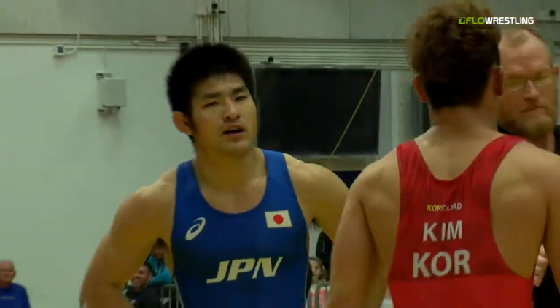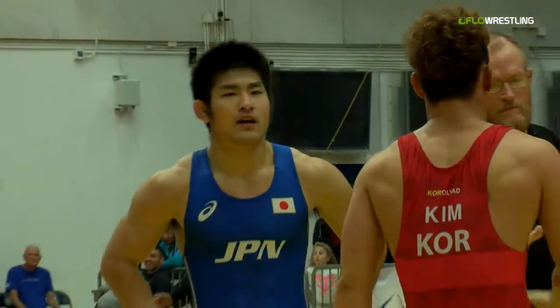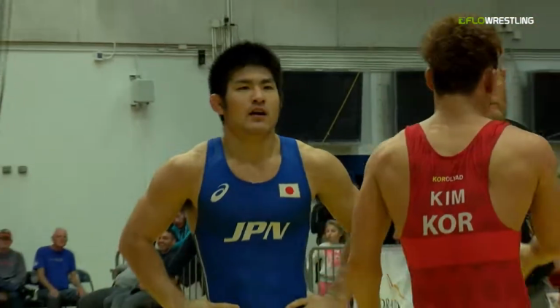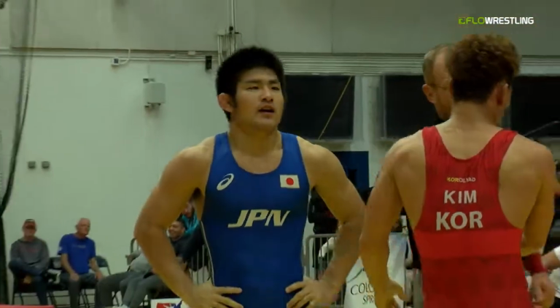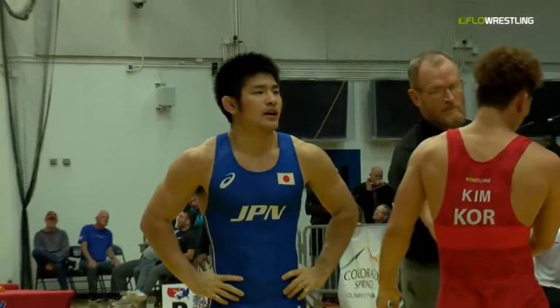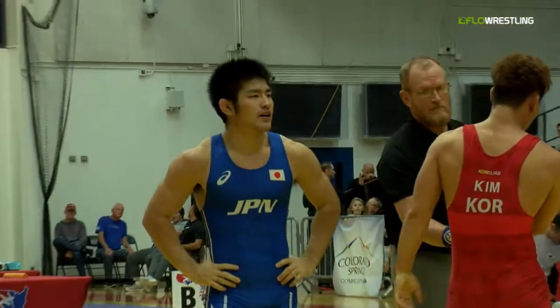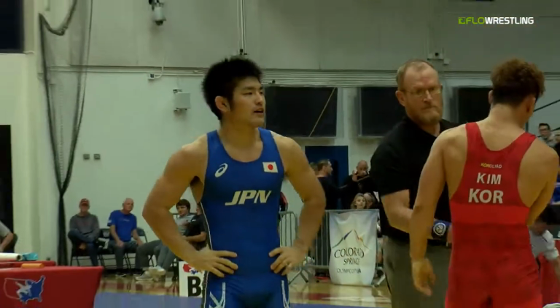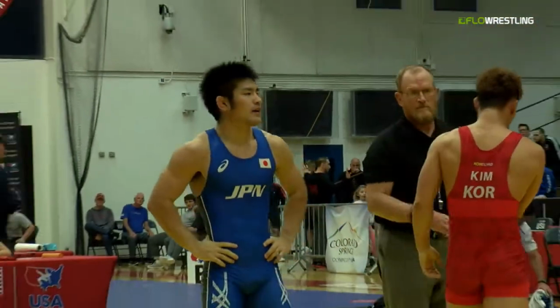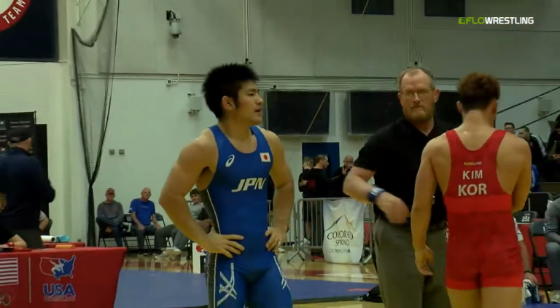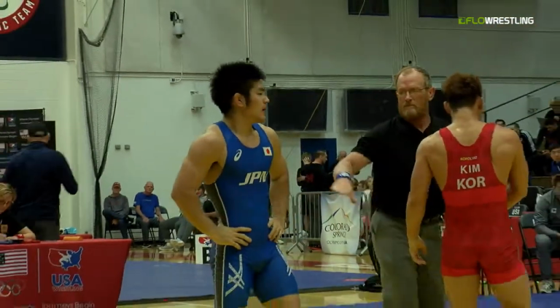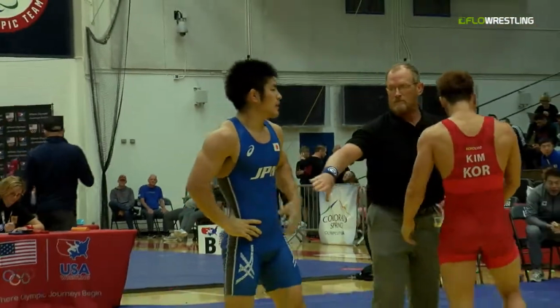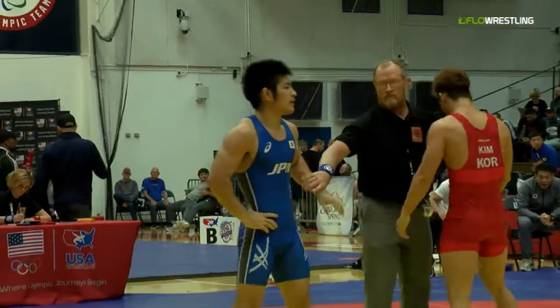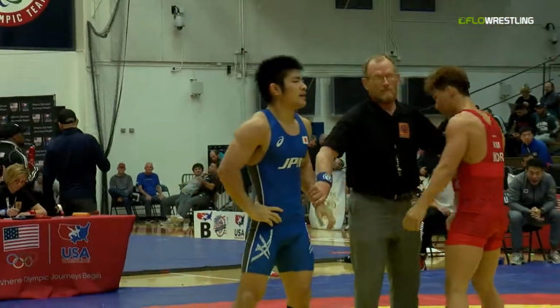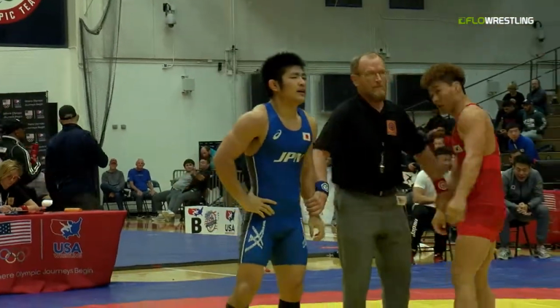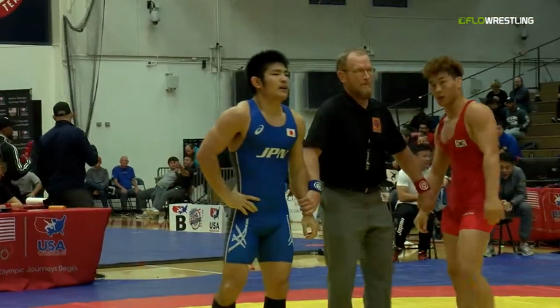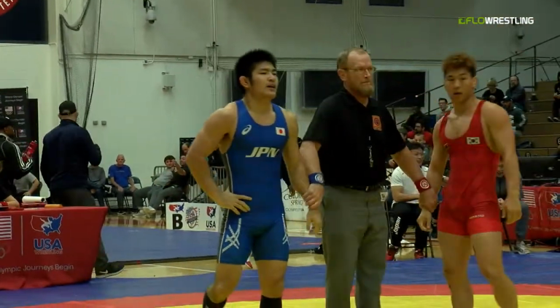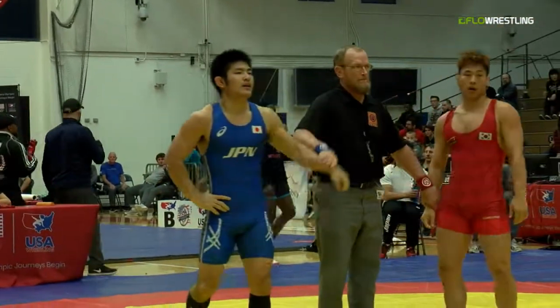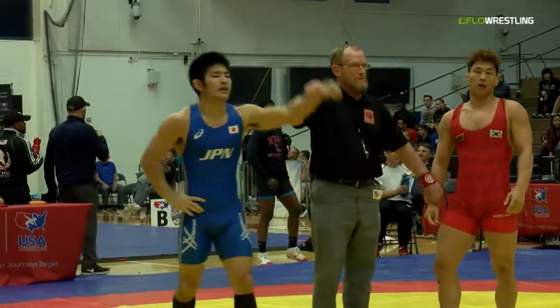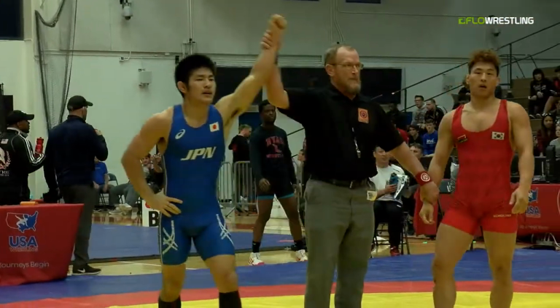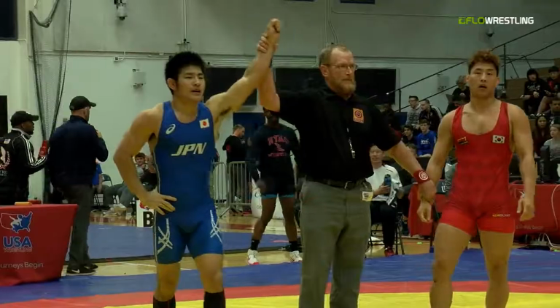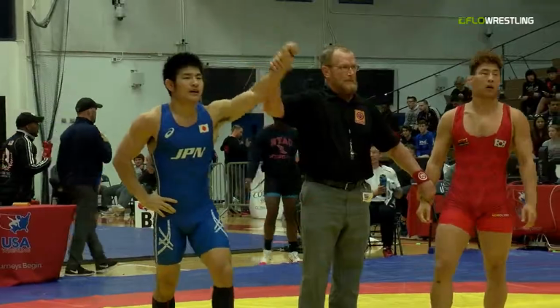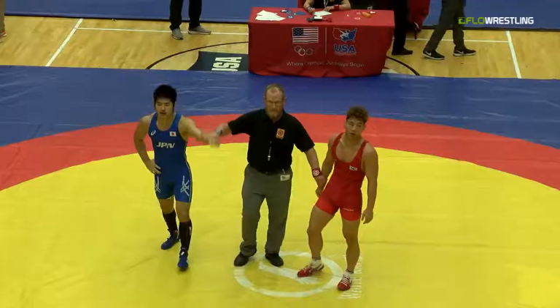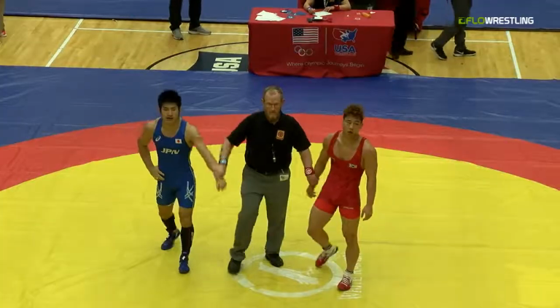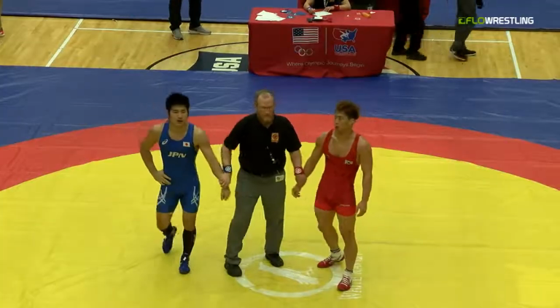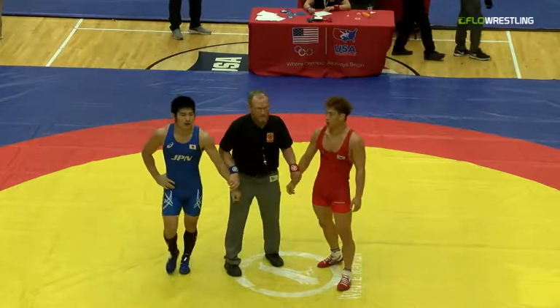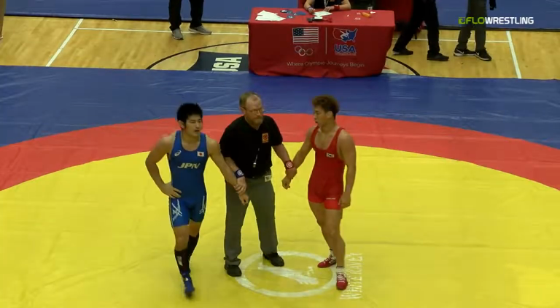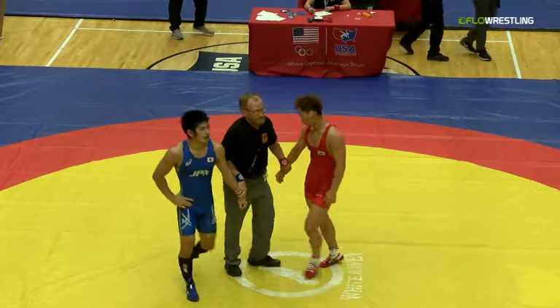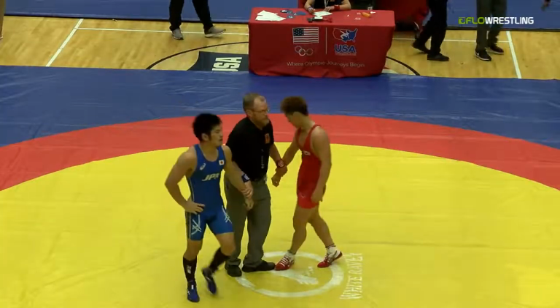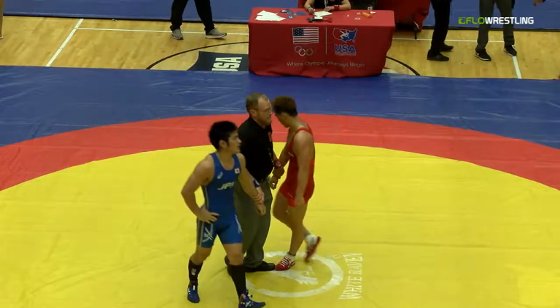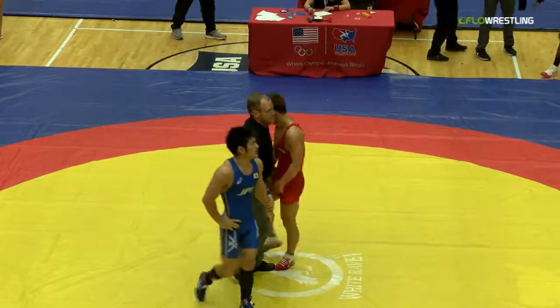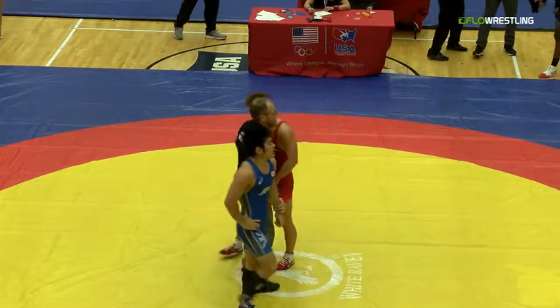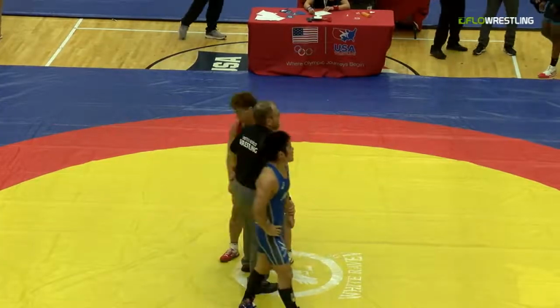I just got really excited for the Asian Championships this year. Should be very fun.